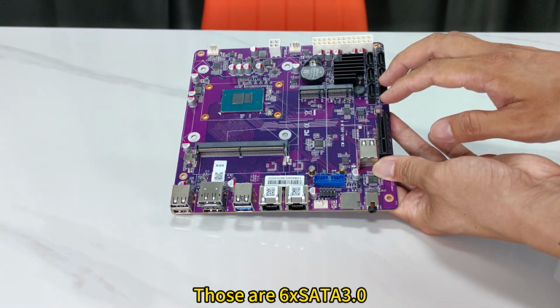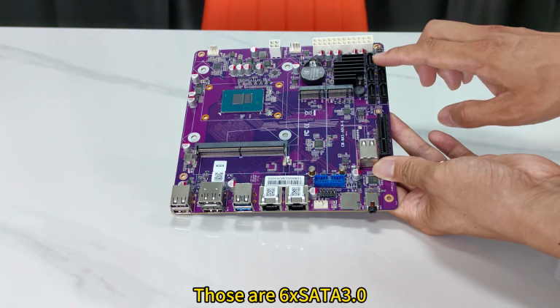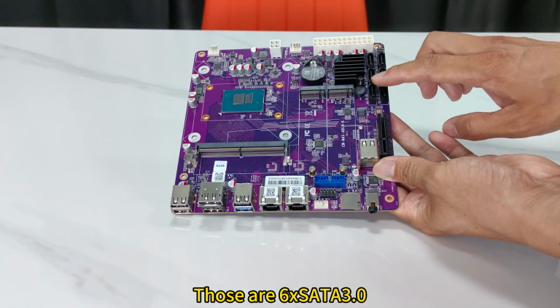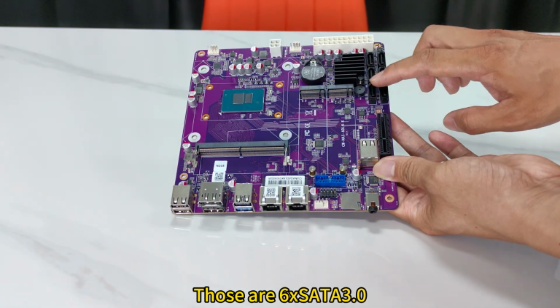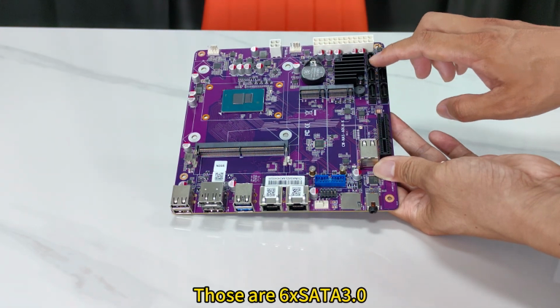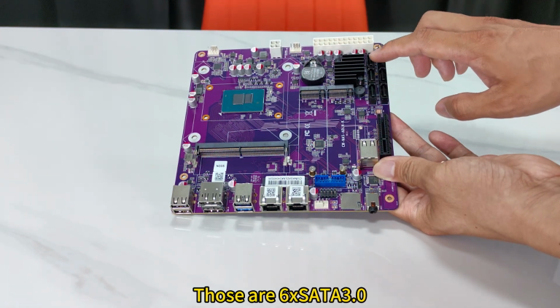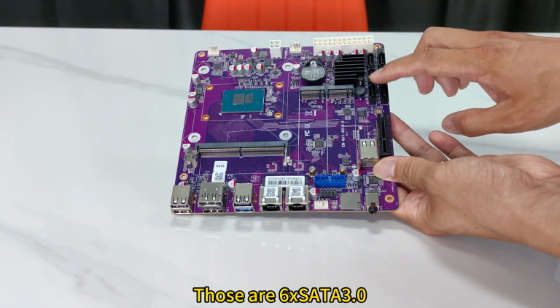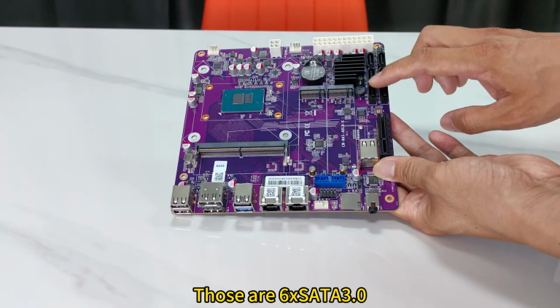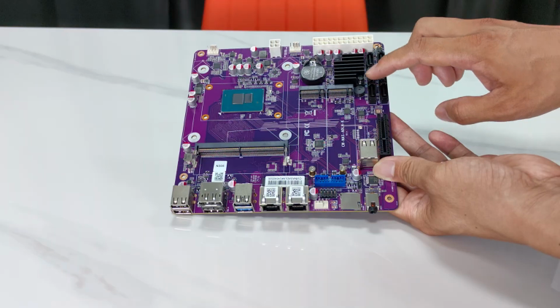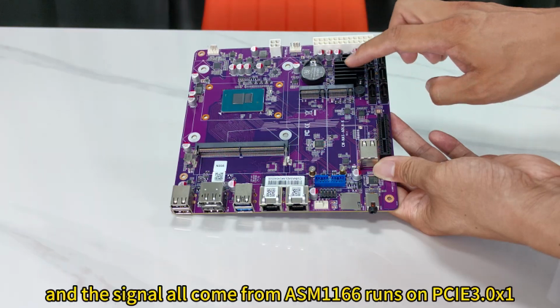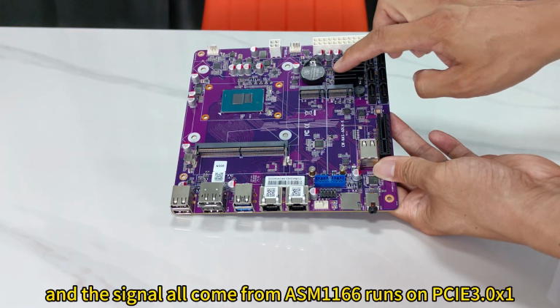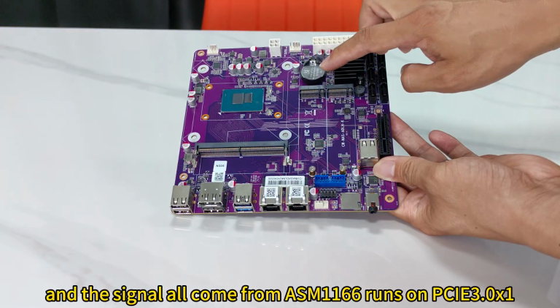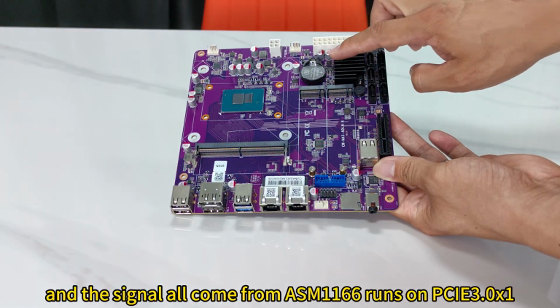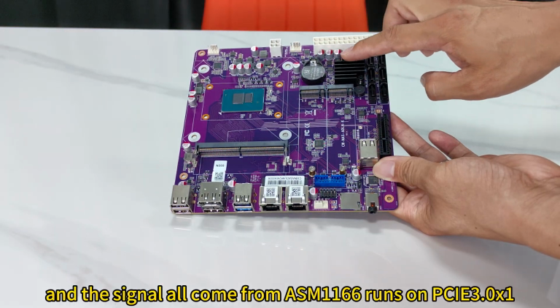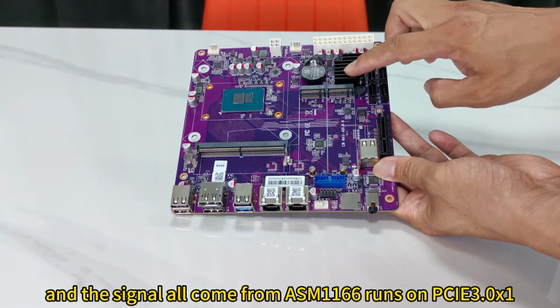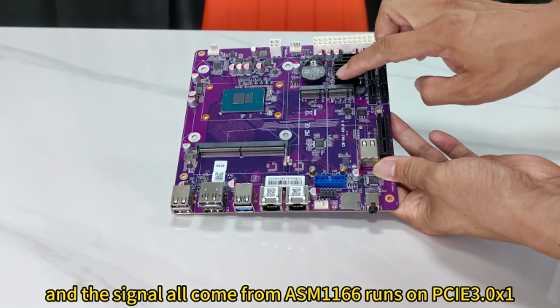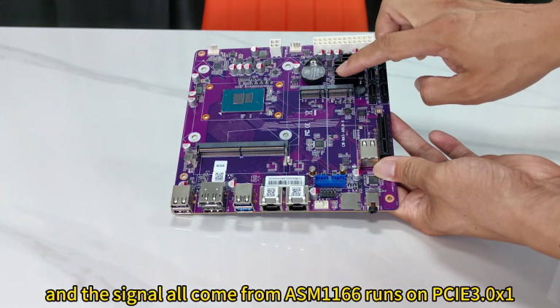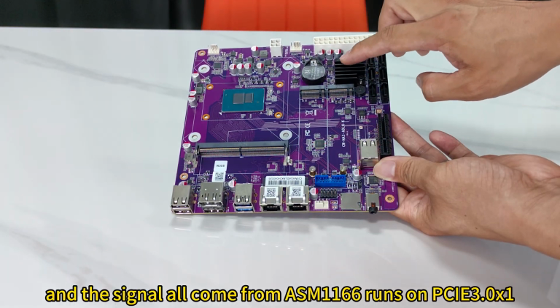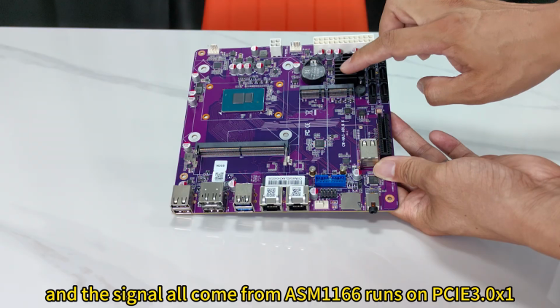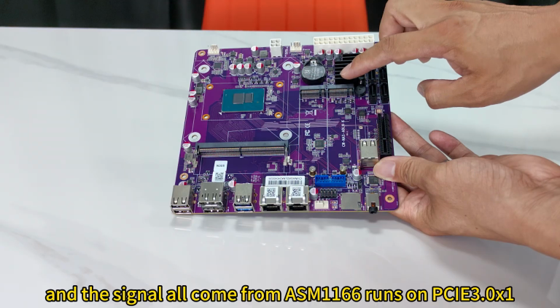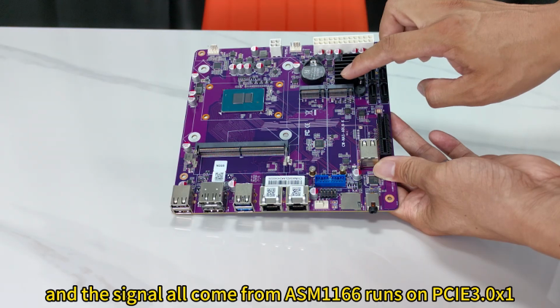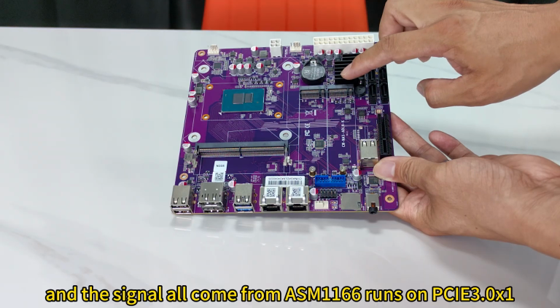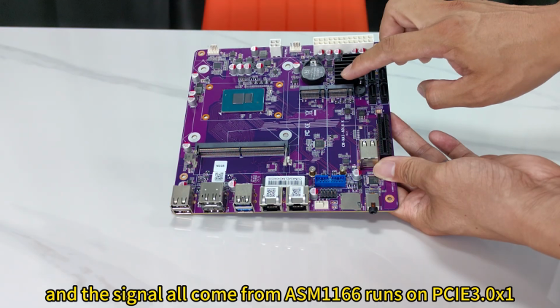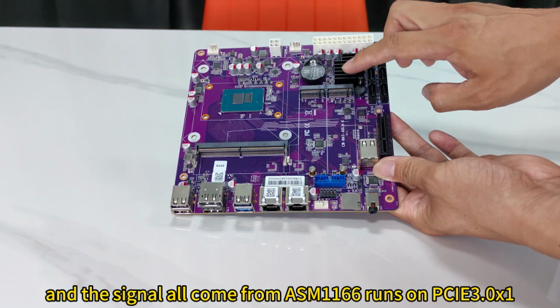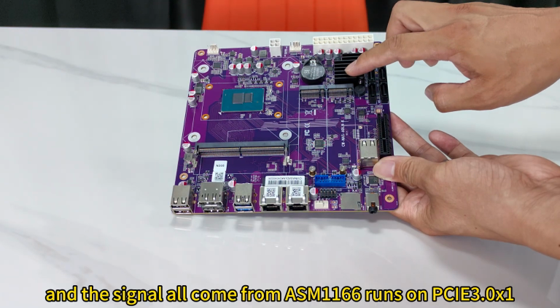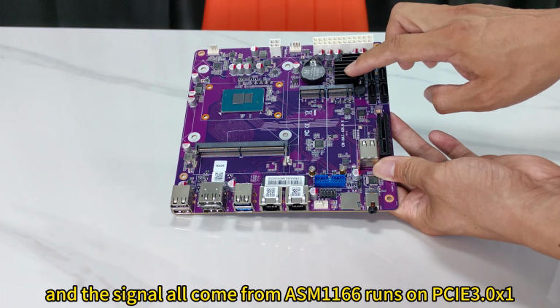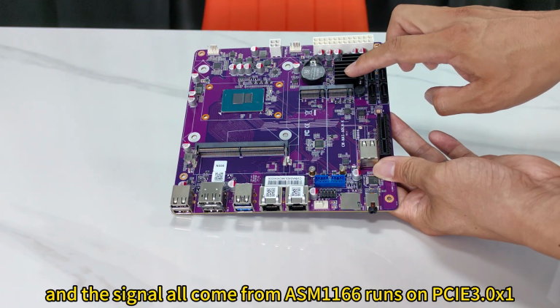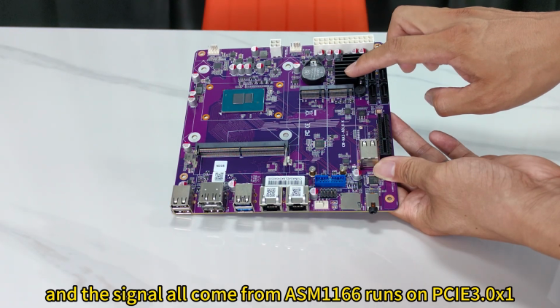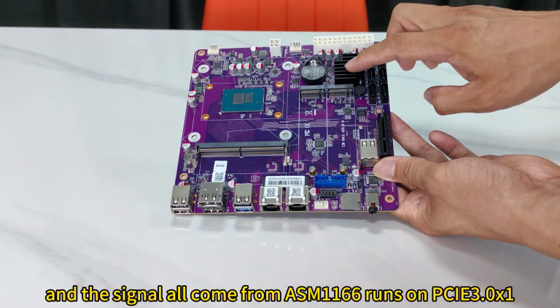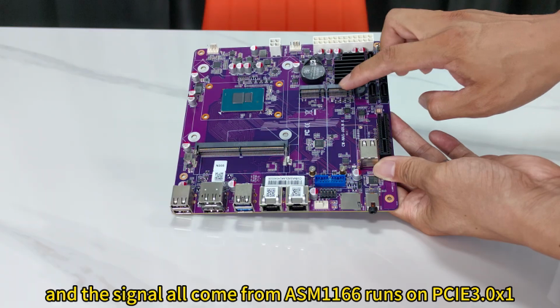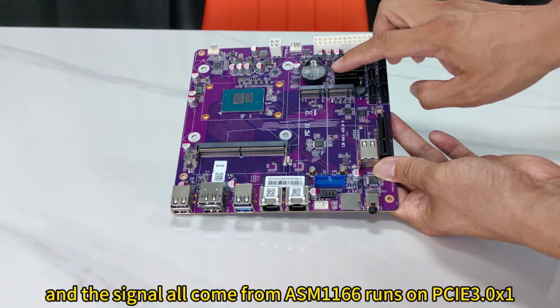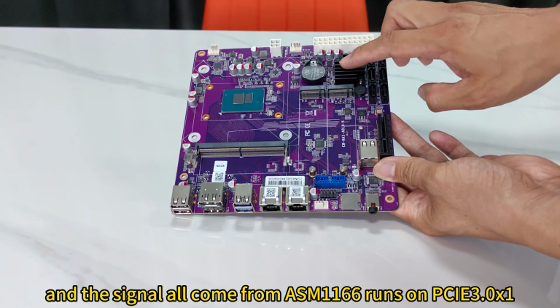There are 6 SATA ports, and the signal all comes from the ASM1166 chip, running on PCIe 3.1.